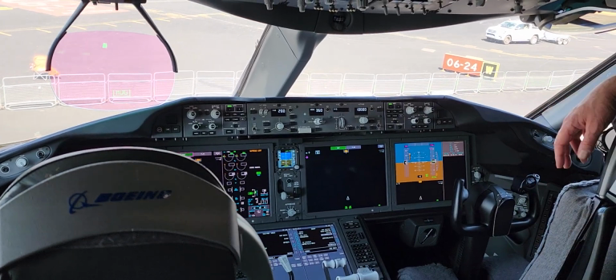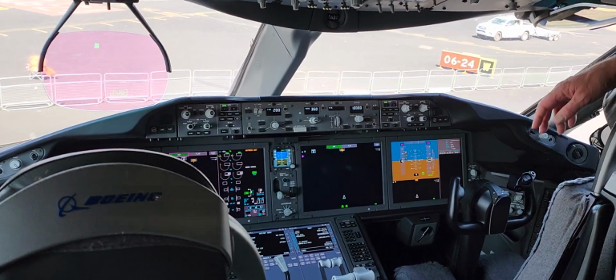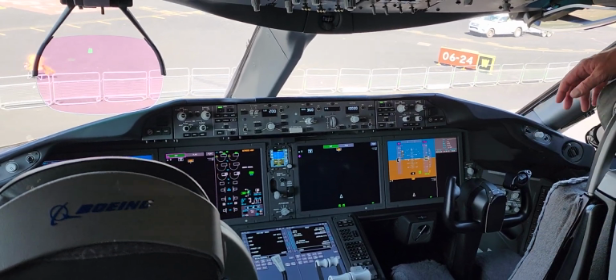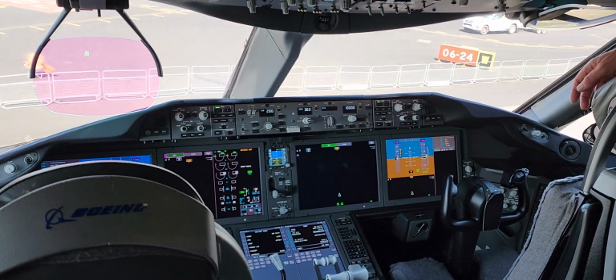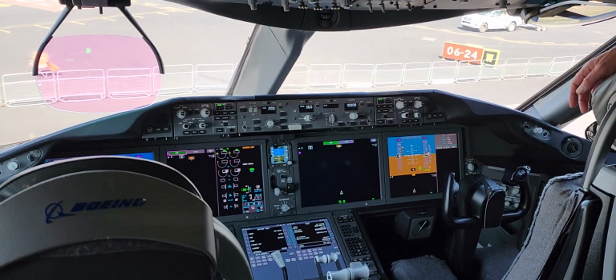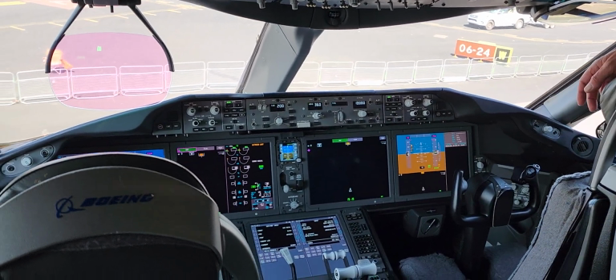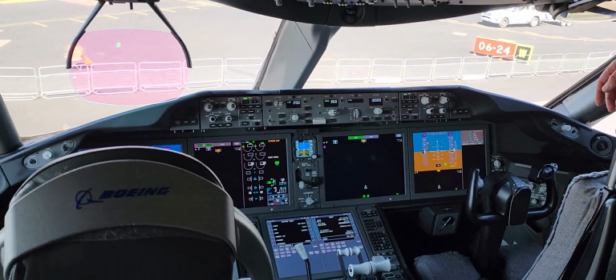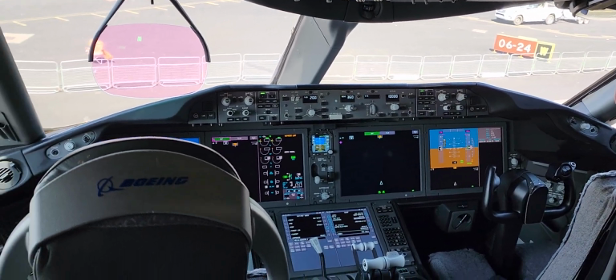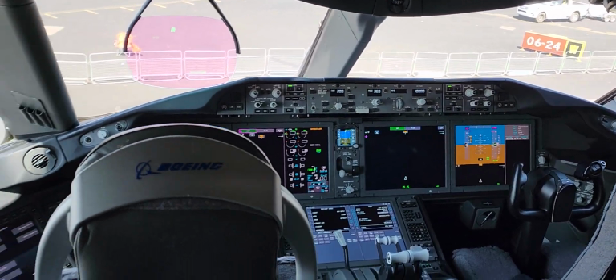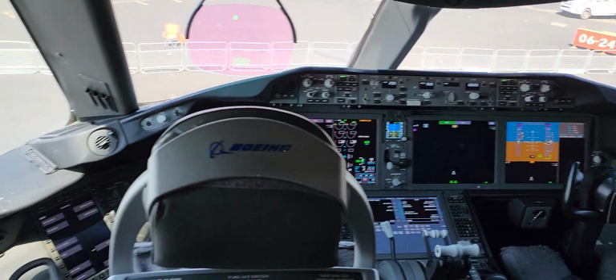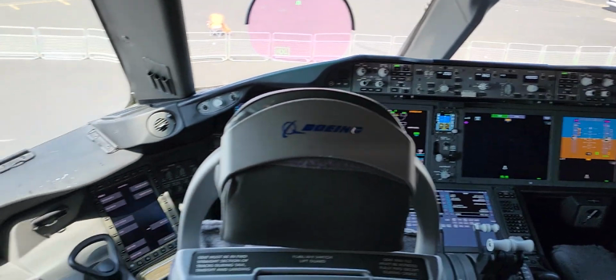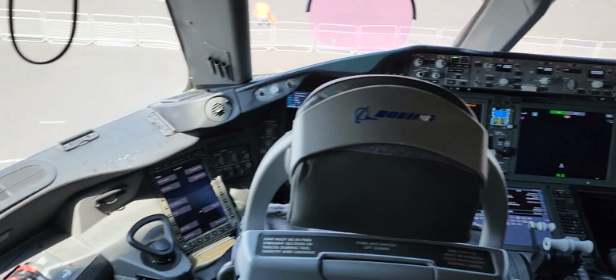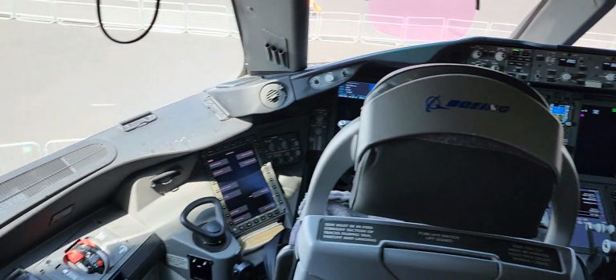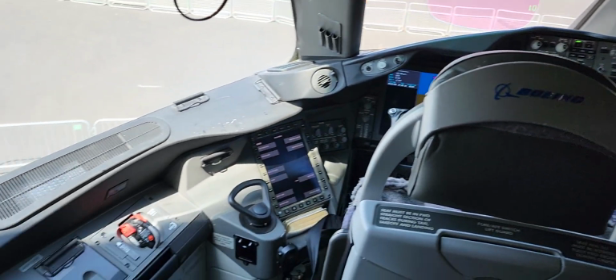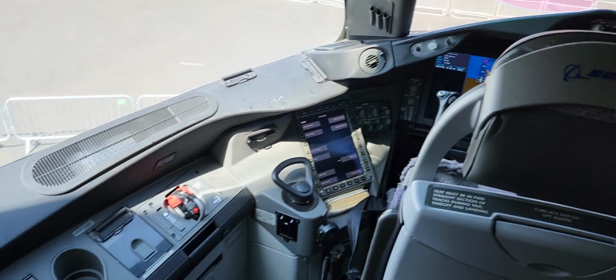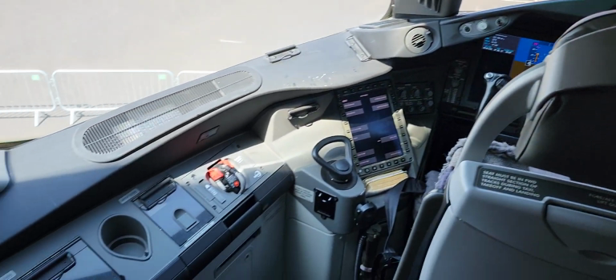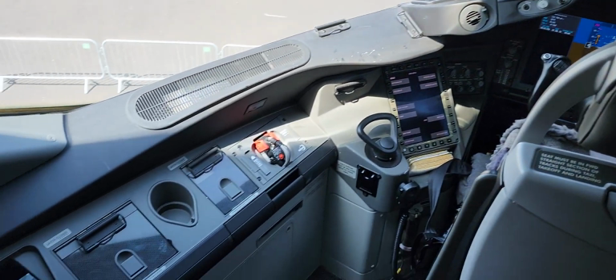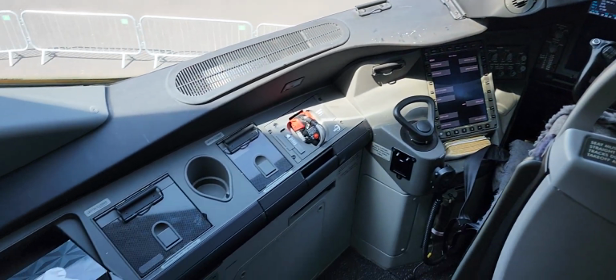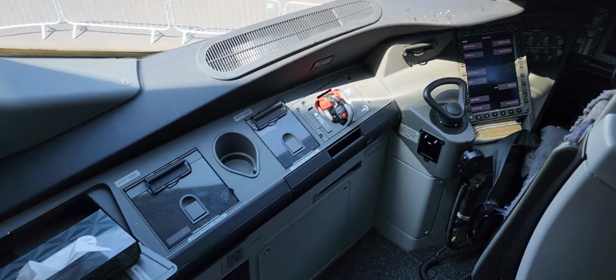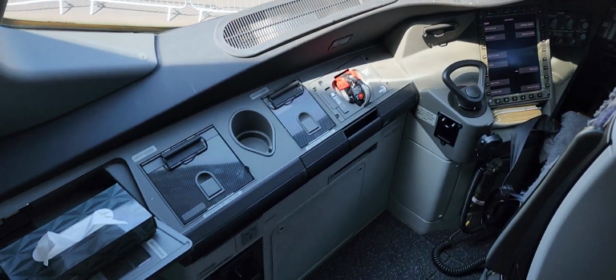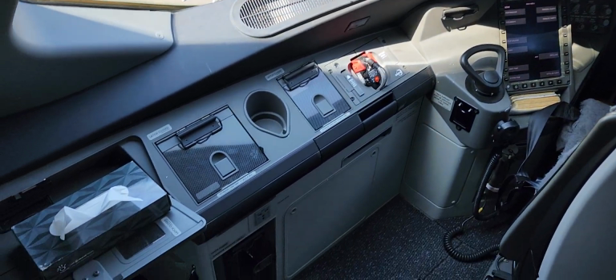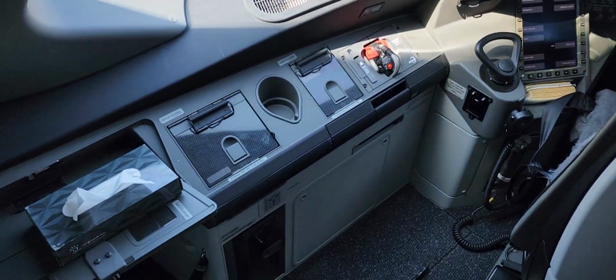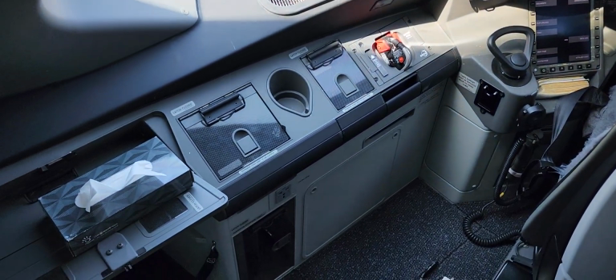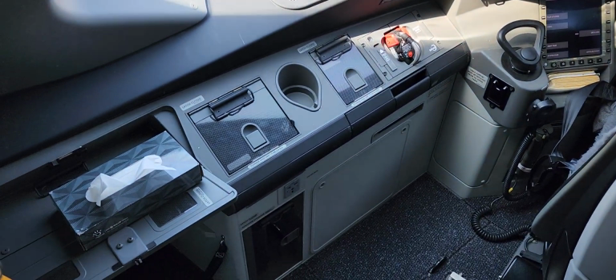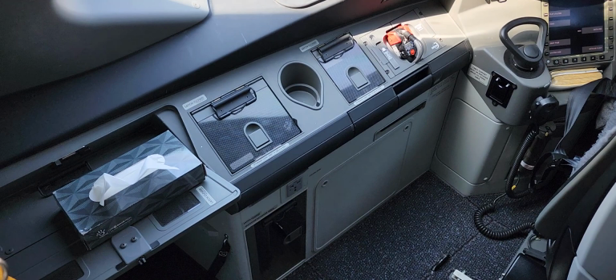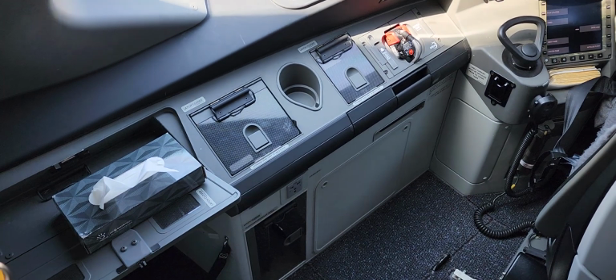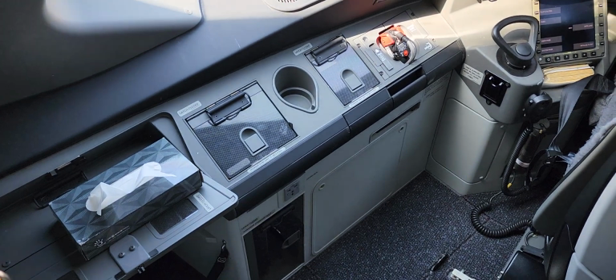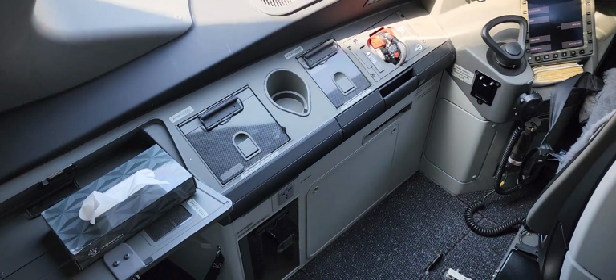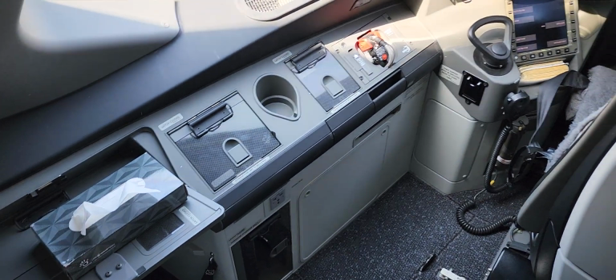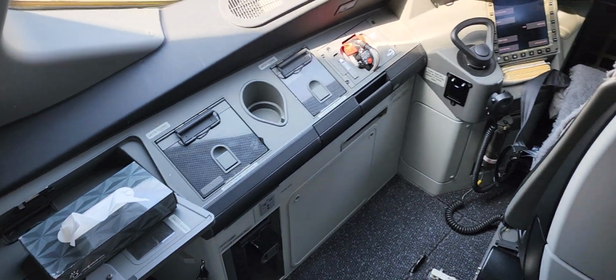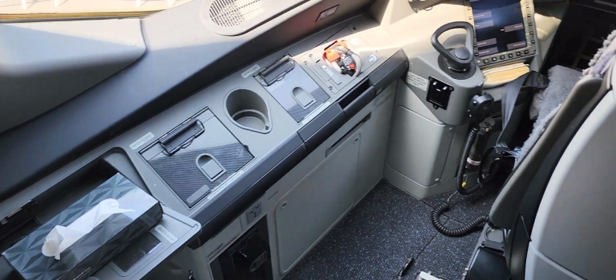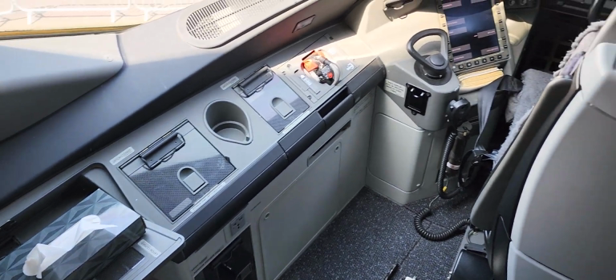This is impressive. Technology-wise, it's very impressive.